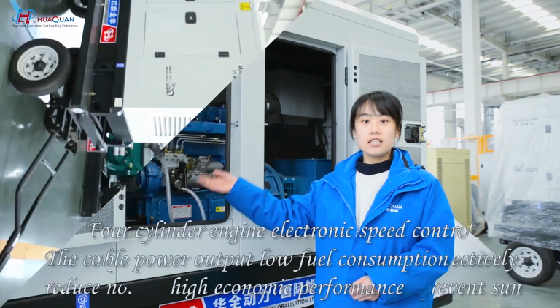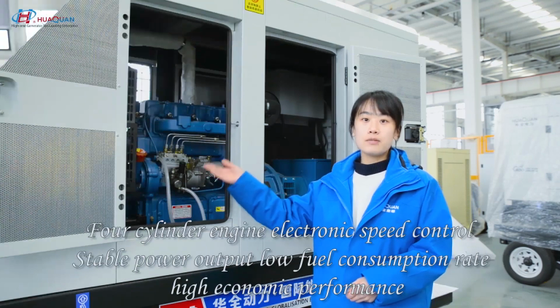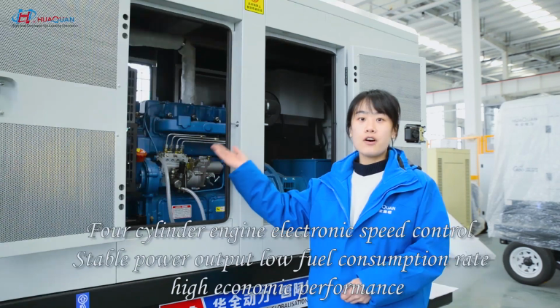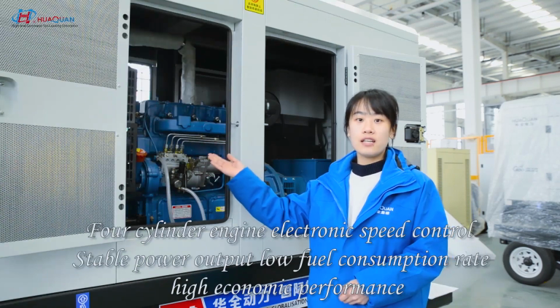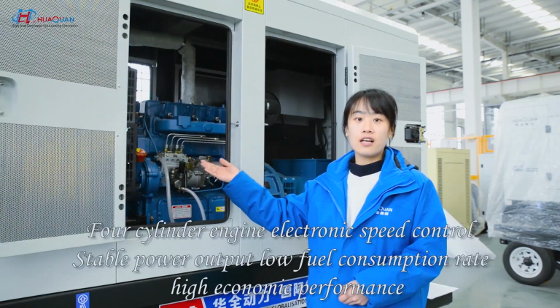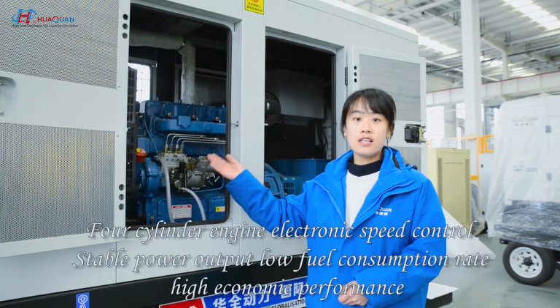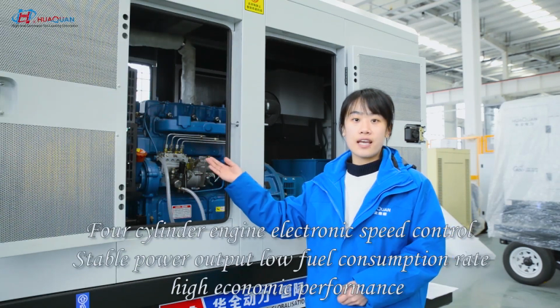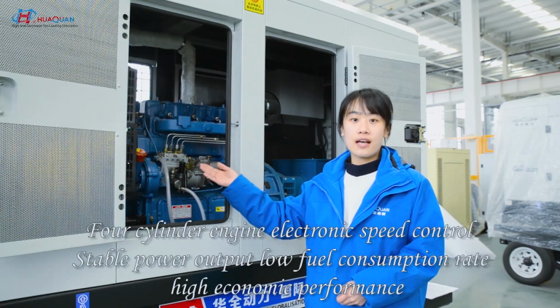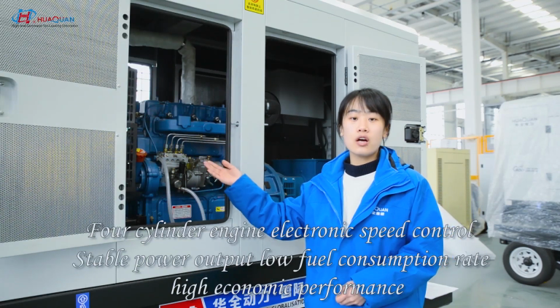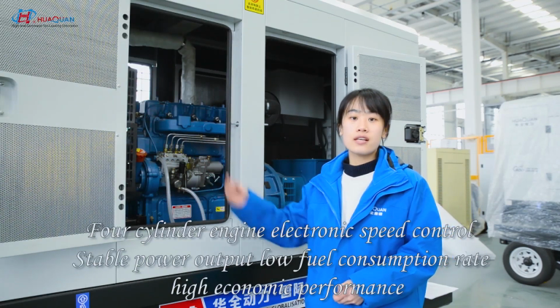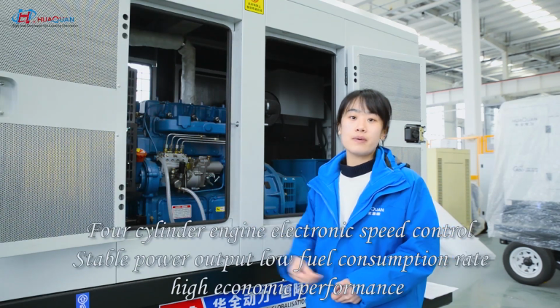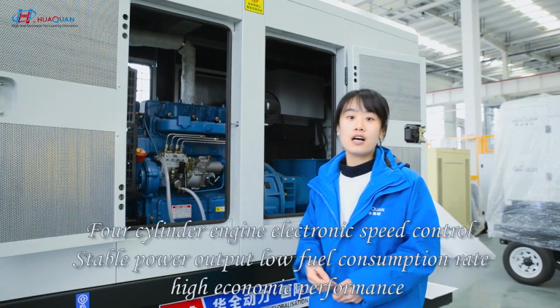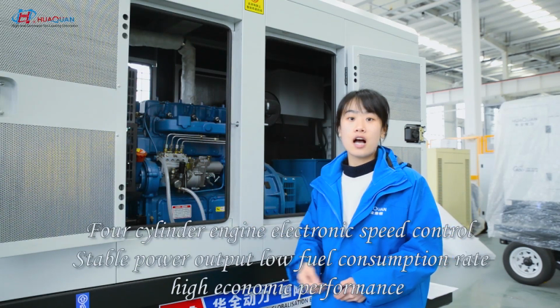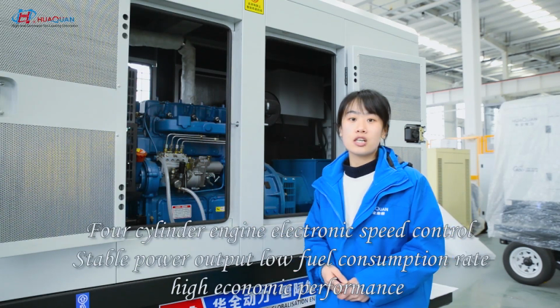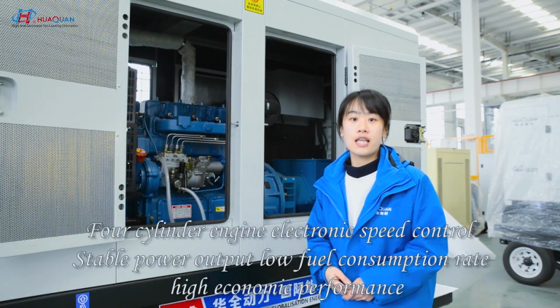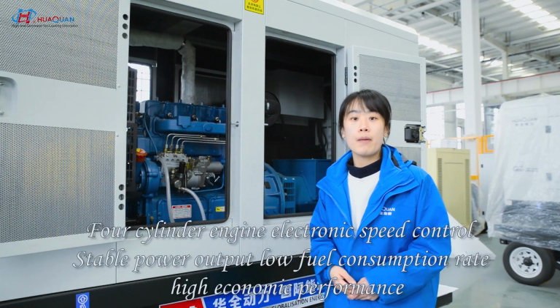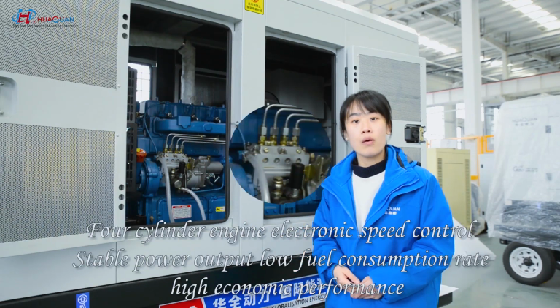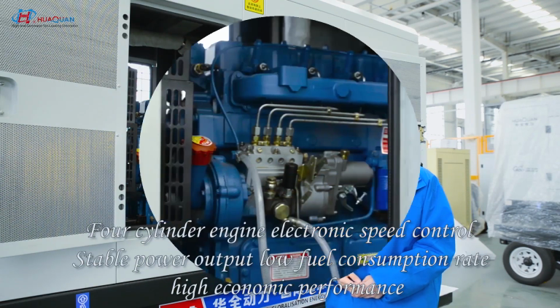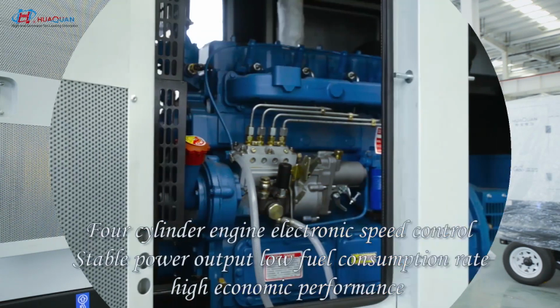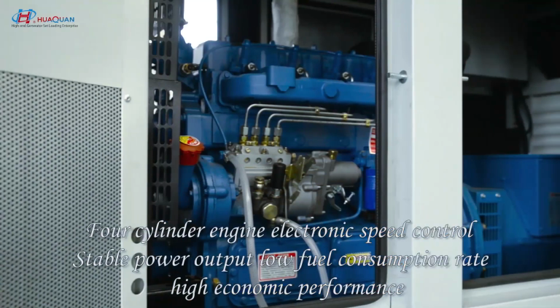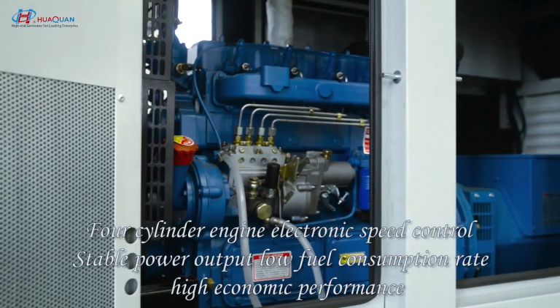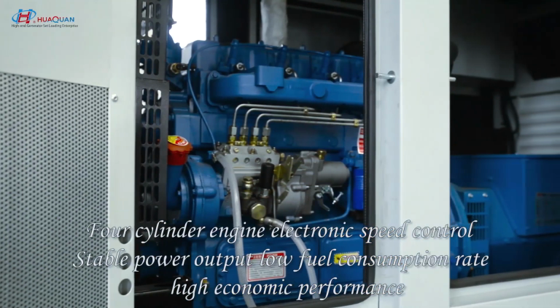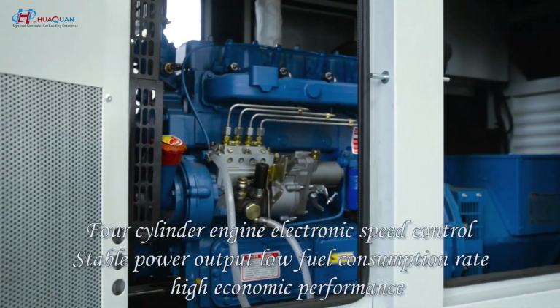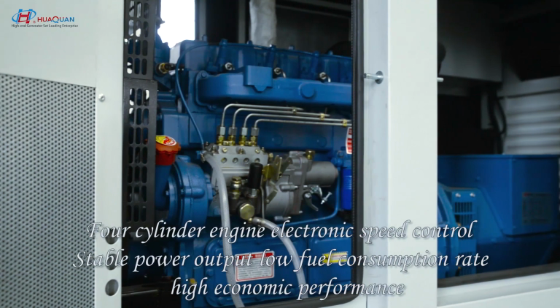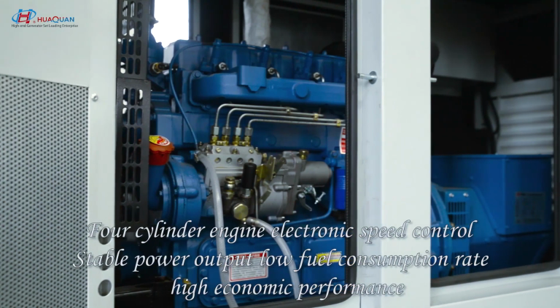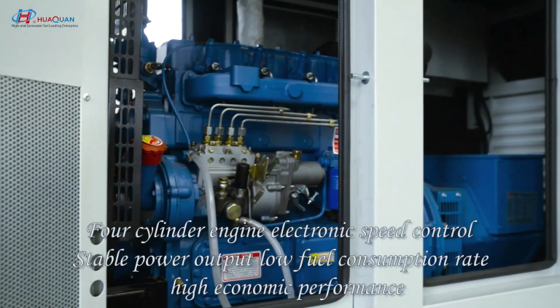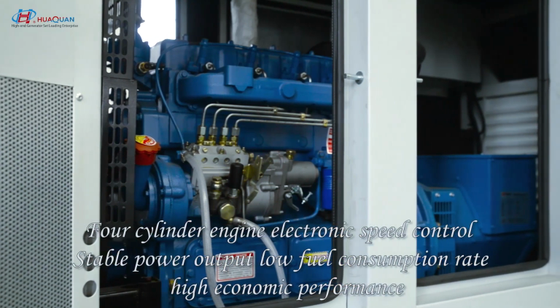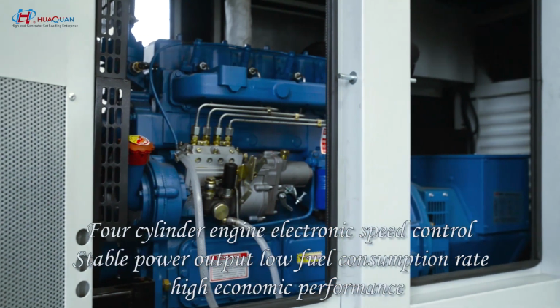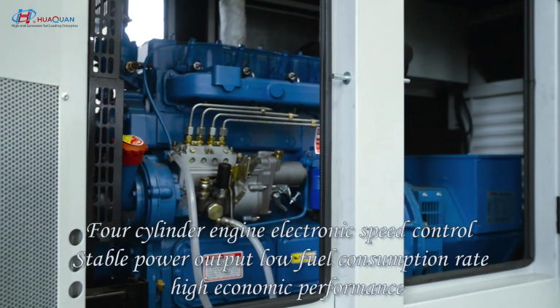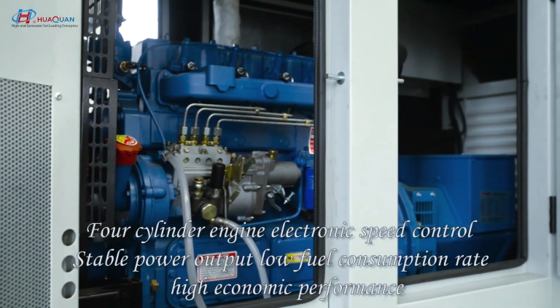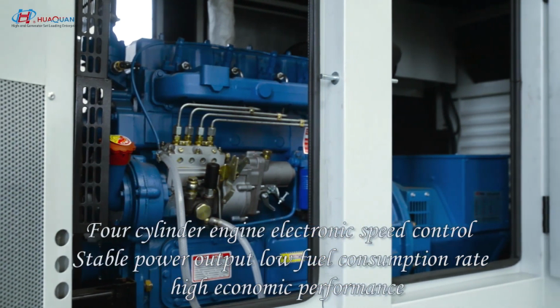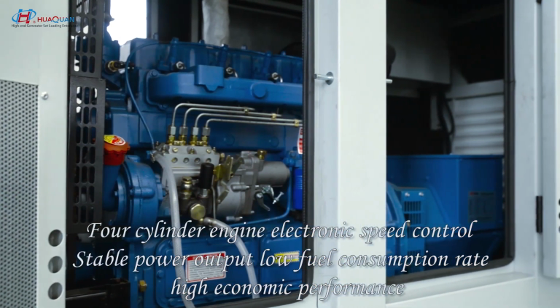Adopts 4-cylinder engine electronics with a contrast, stable power output, low fuel consumption, and high economic performance.